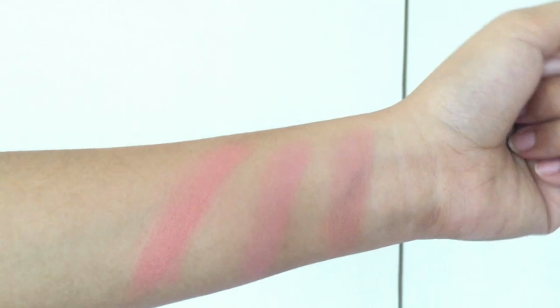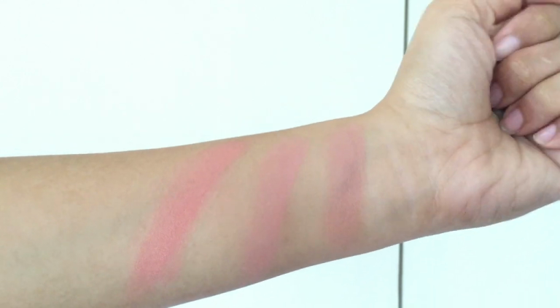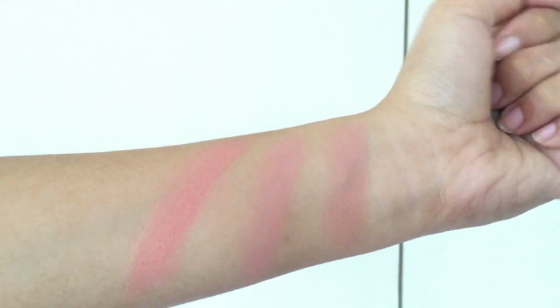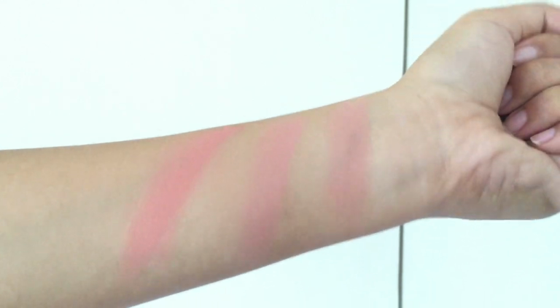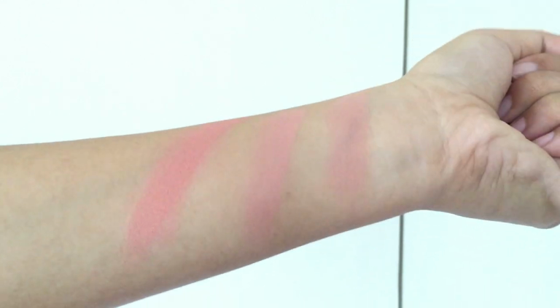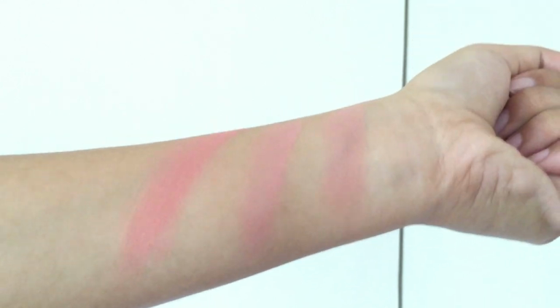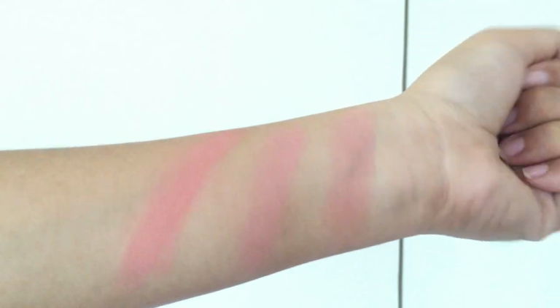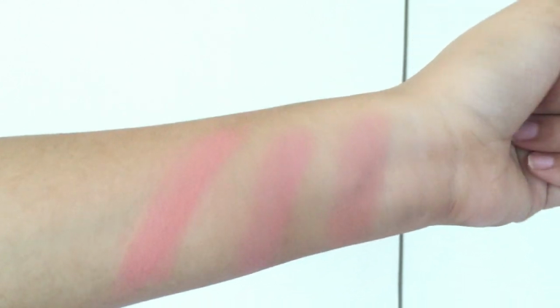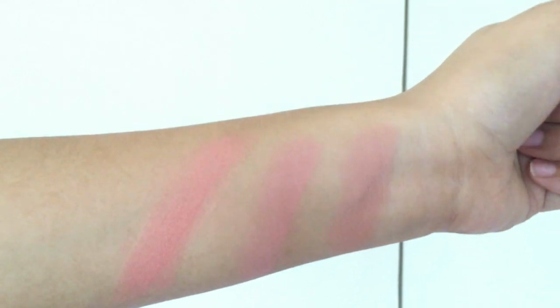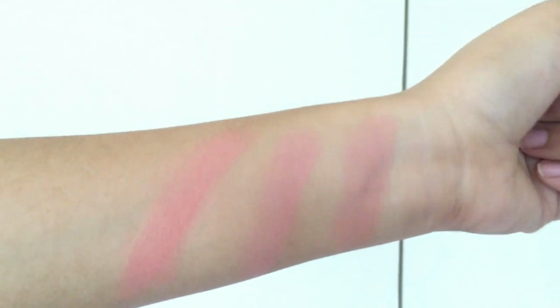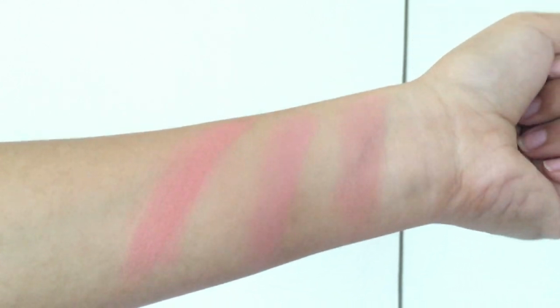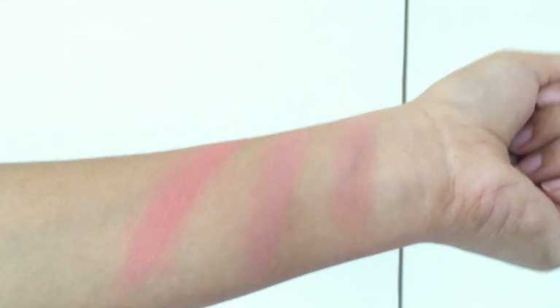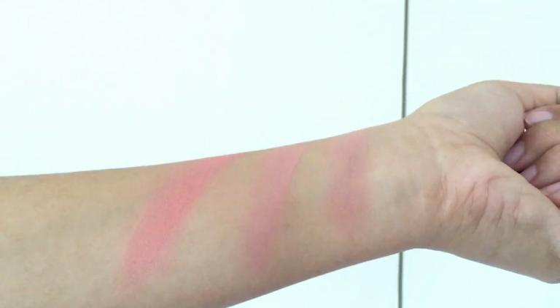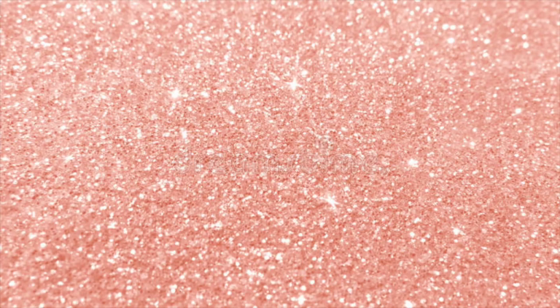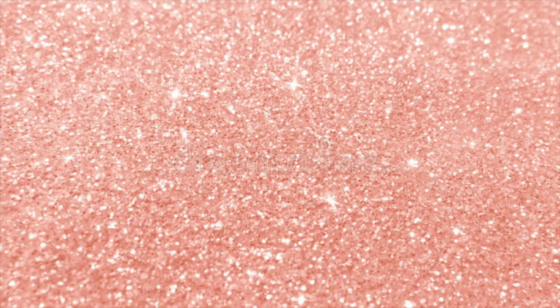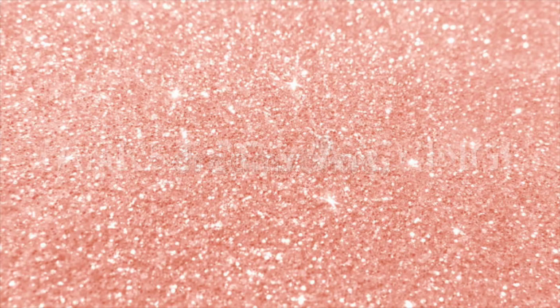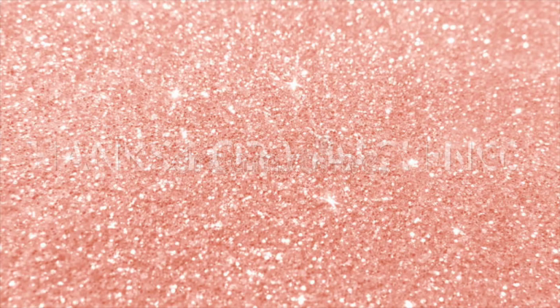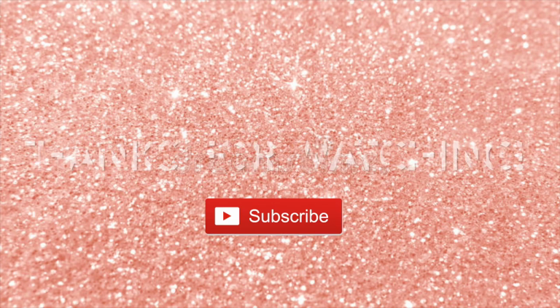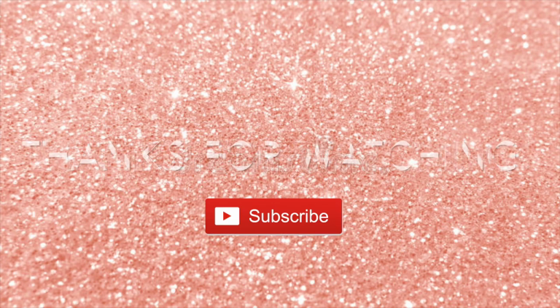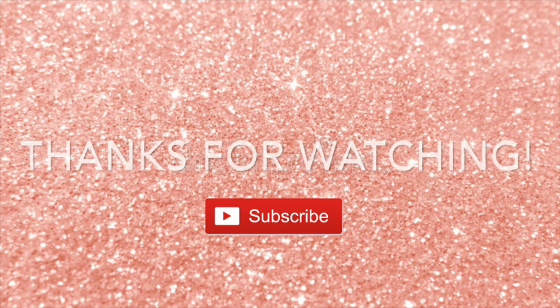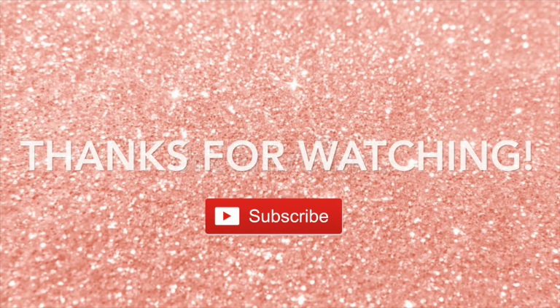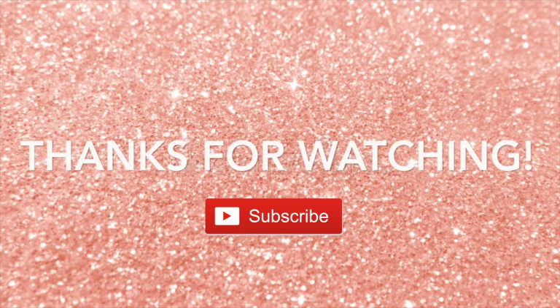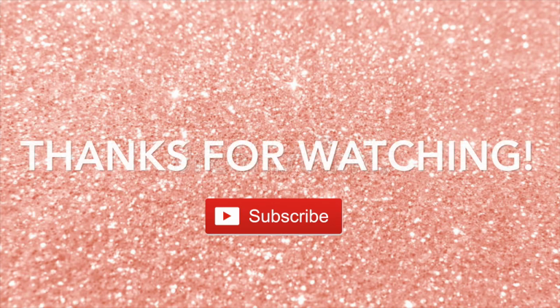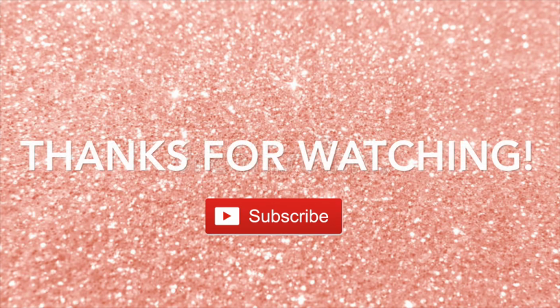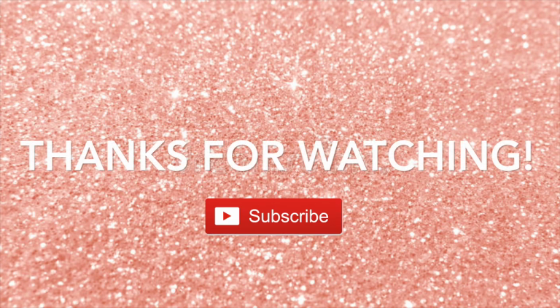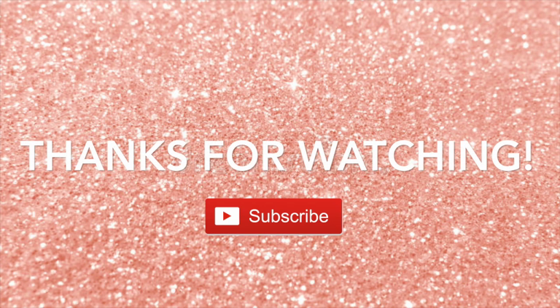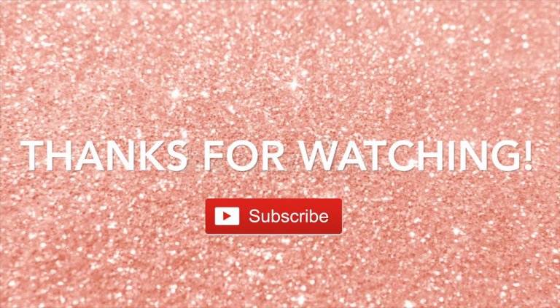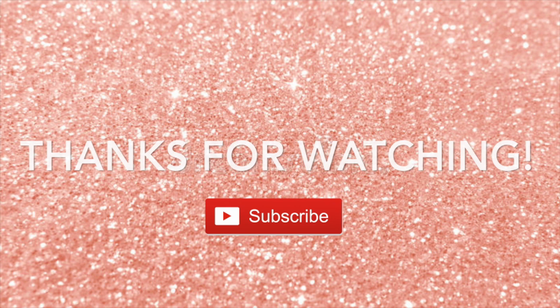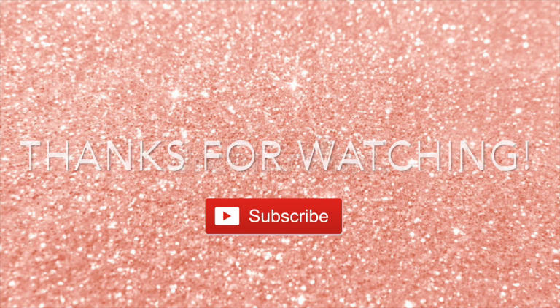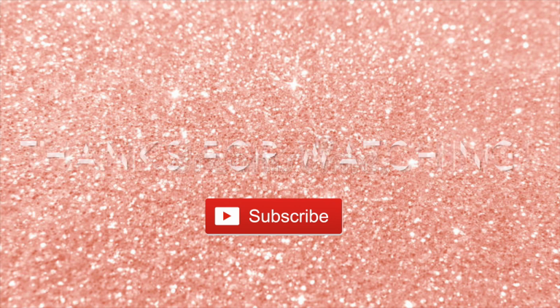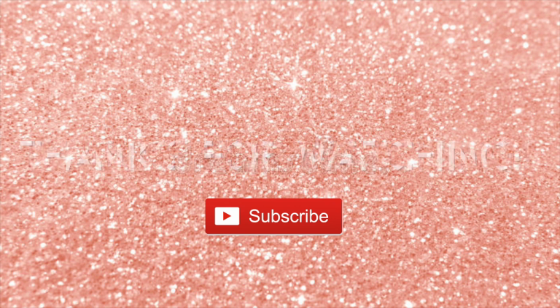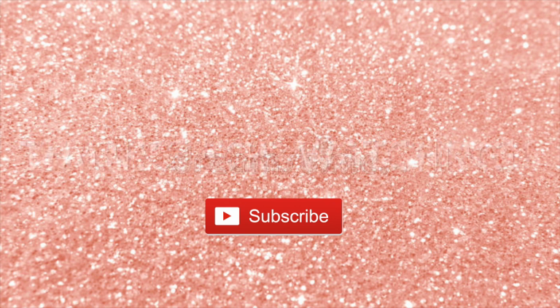So that is it guys, thank you so much for watching, don't forget to subscribe. I'll see you on my next video, bye!